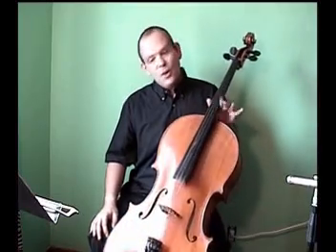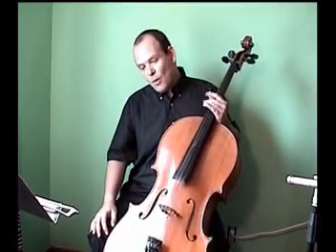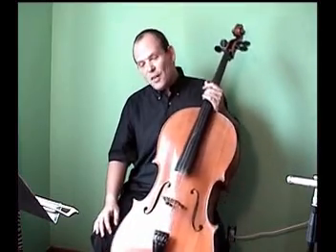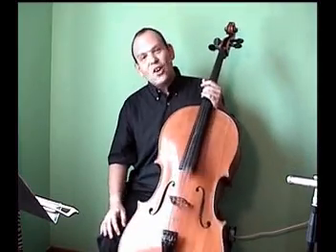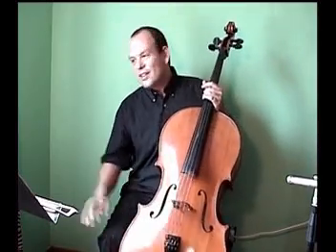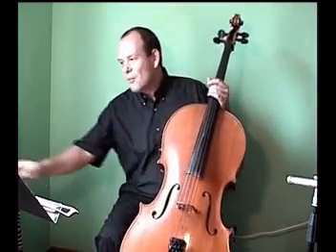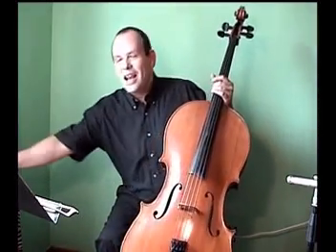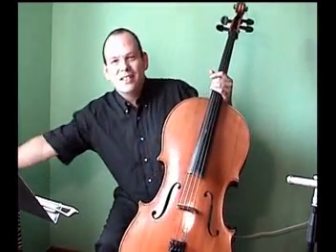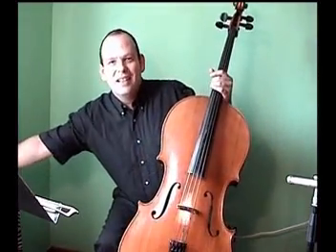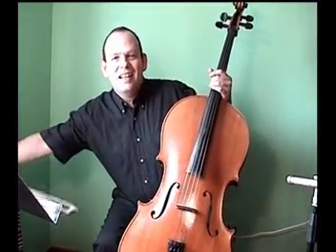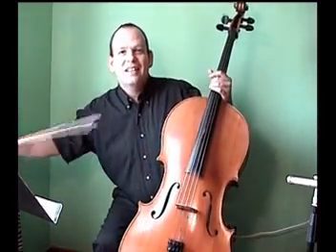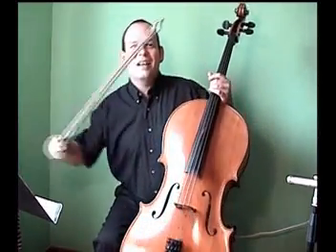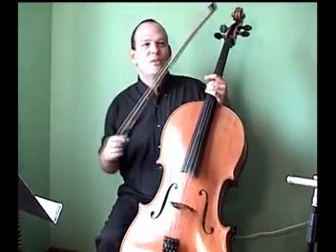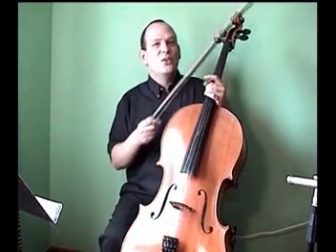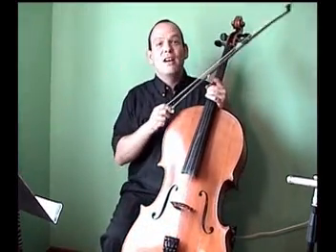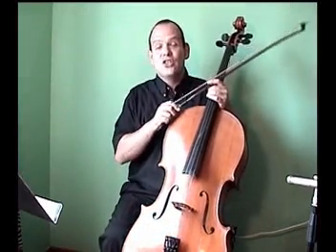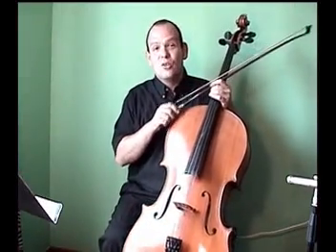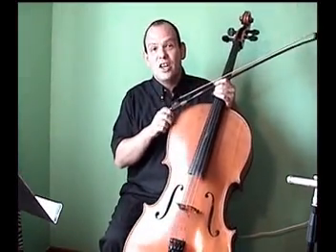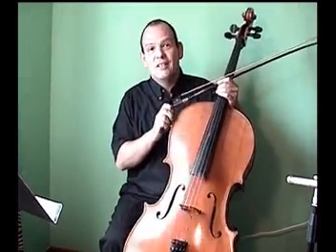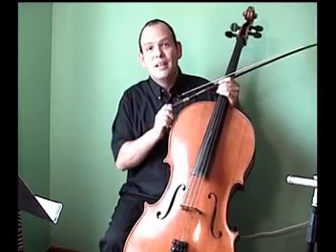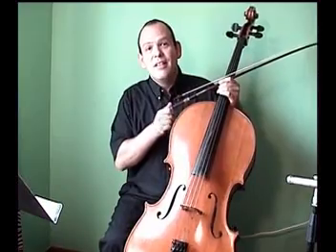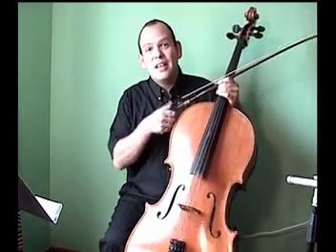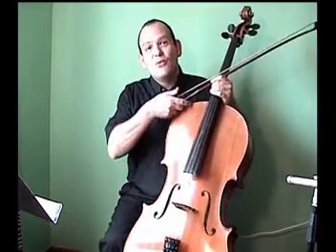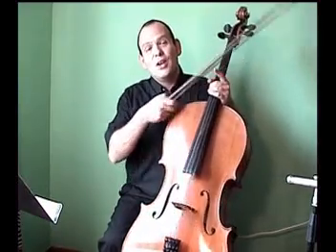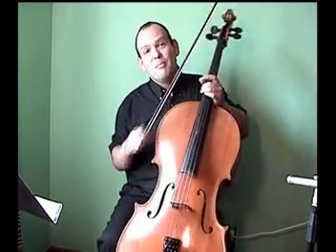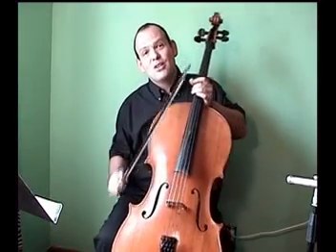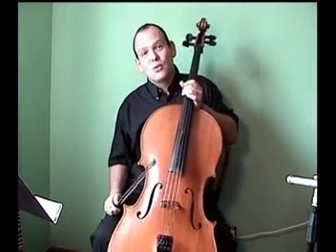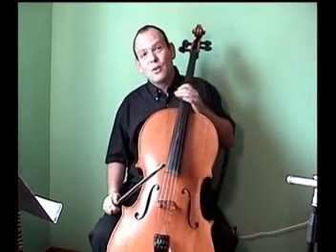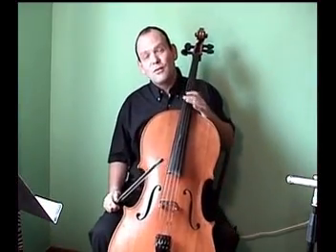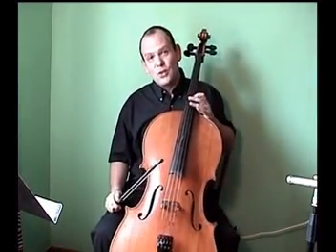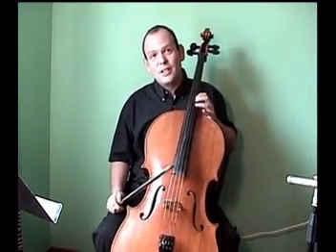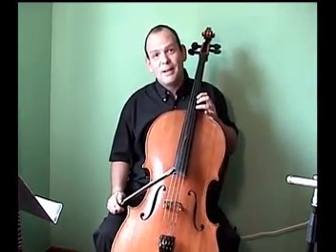Well, that's all the time we have today in this episode of Cello Chat. Thank you very much for your time.